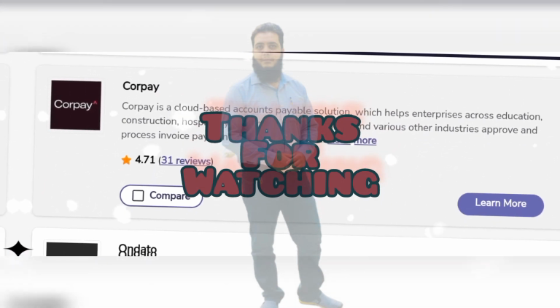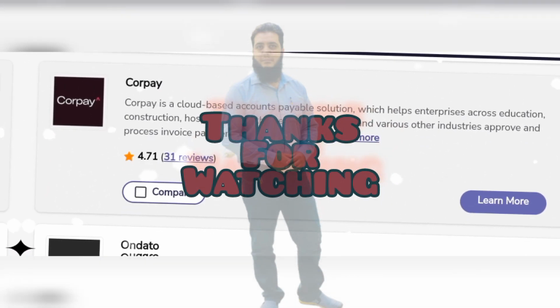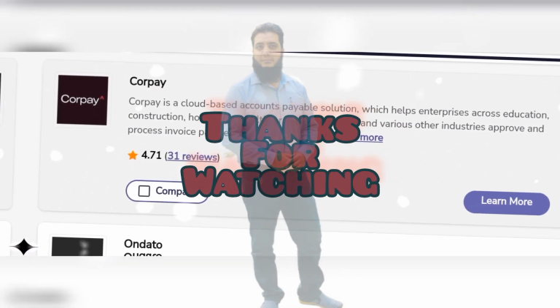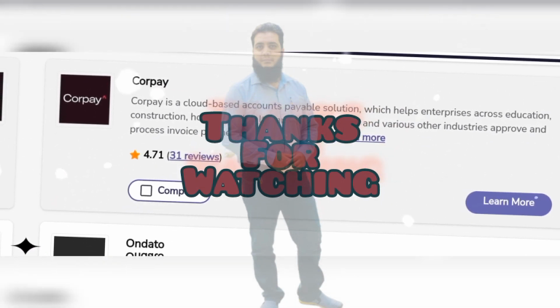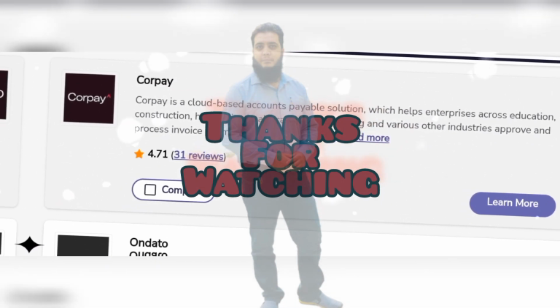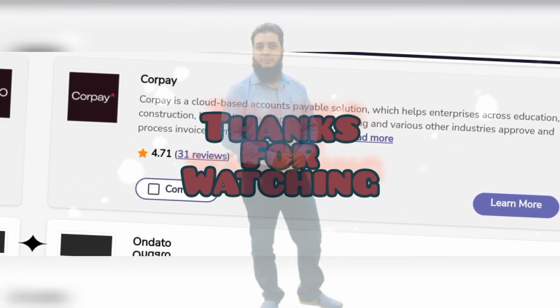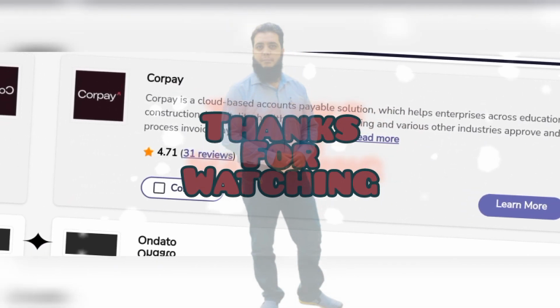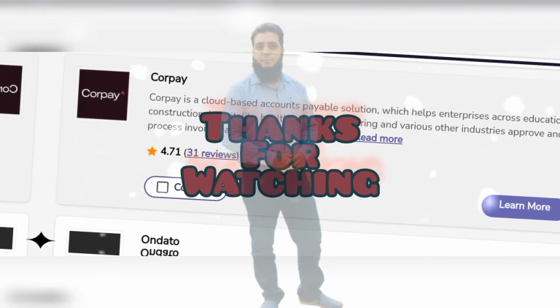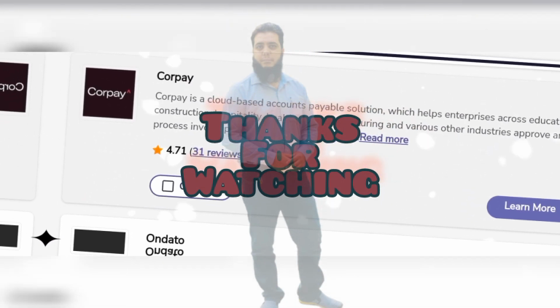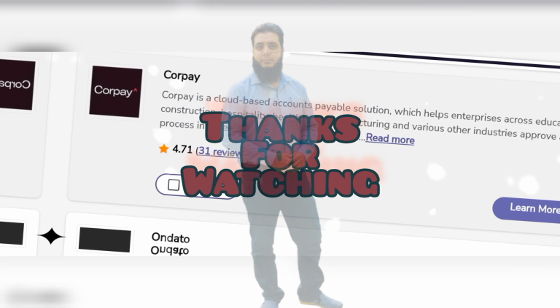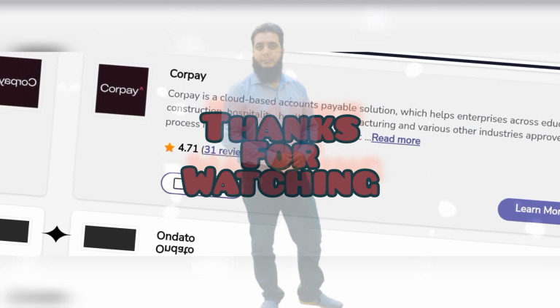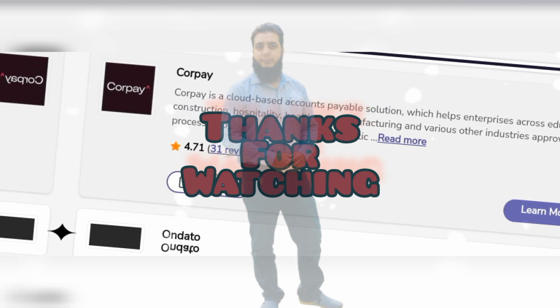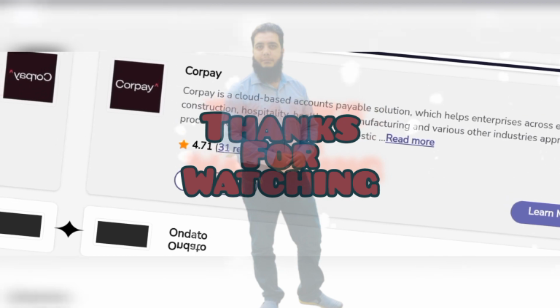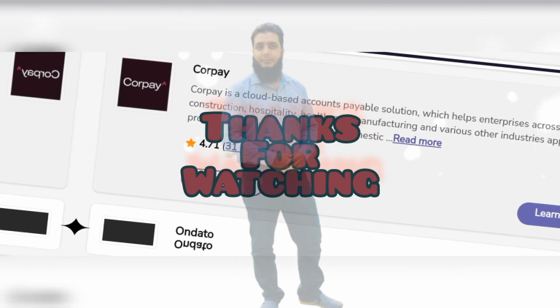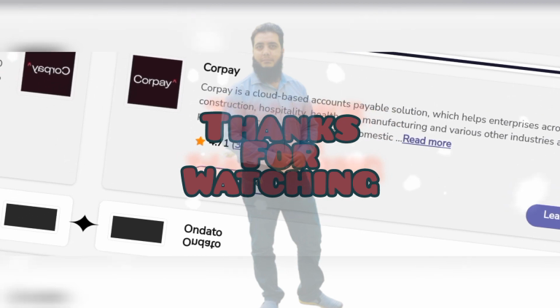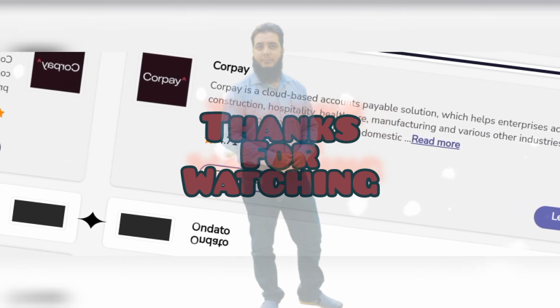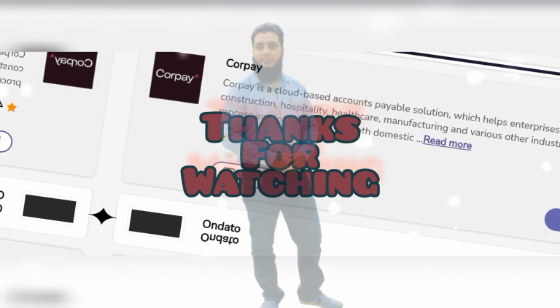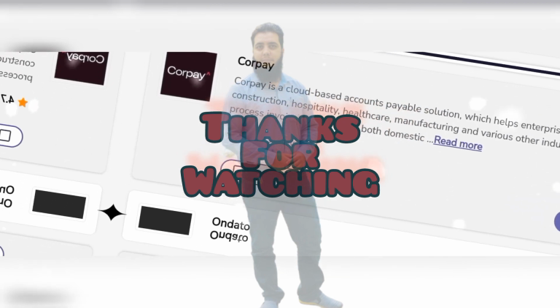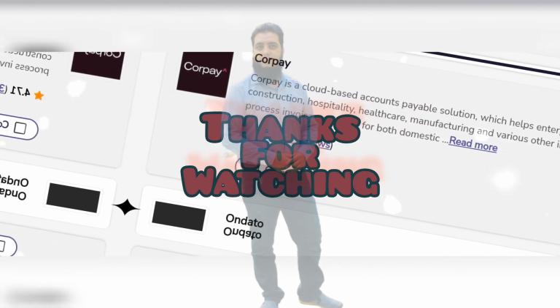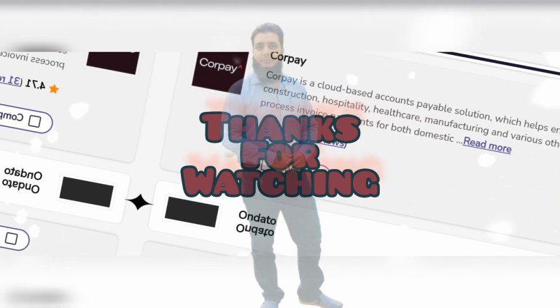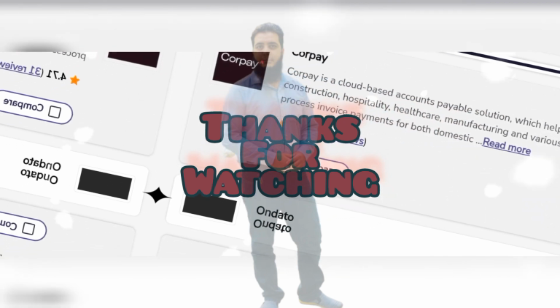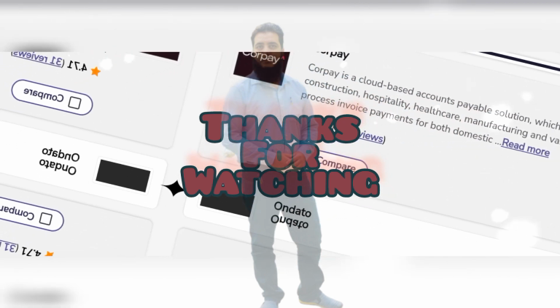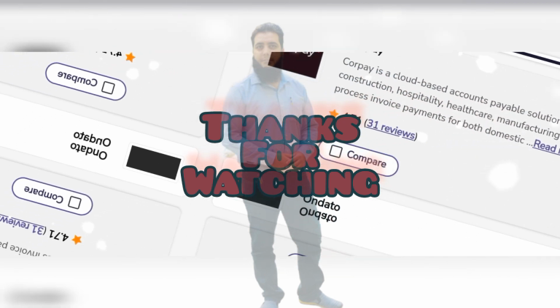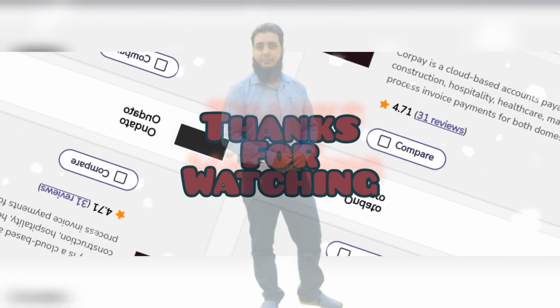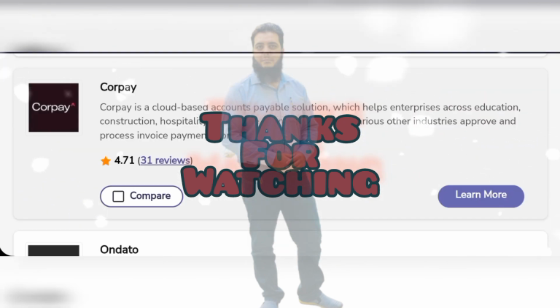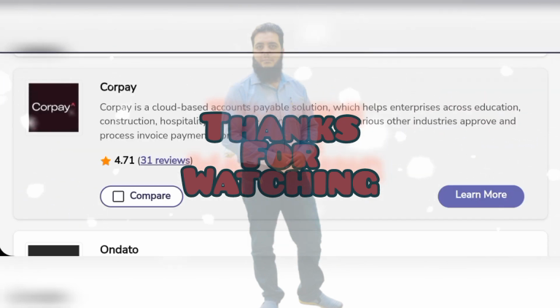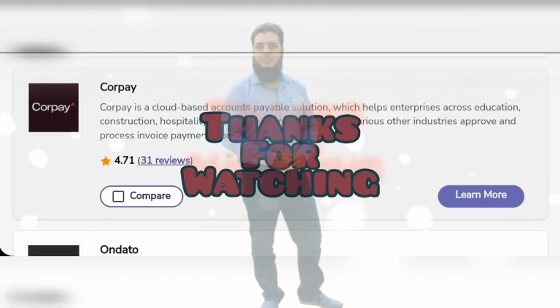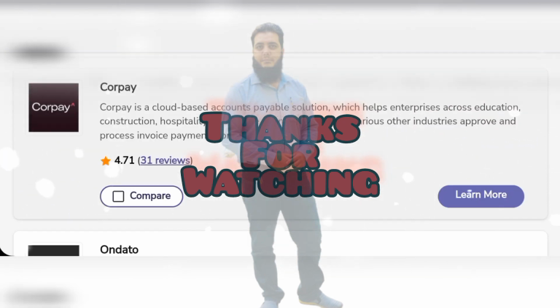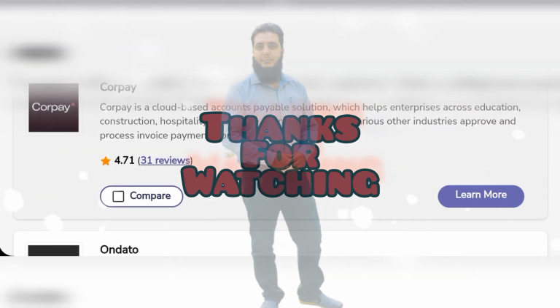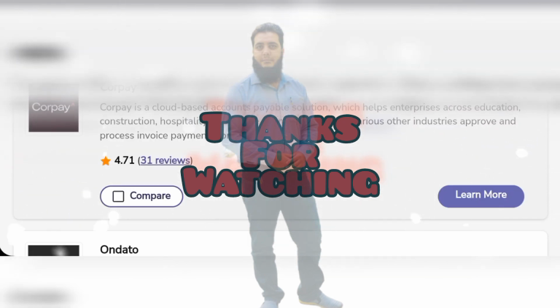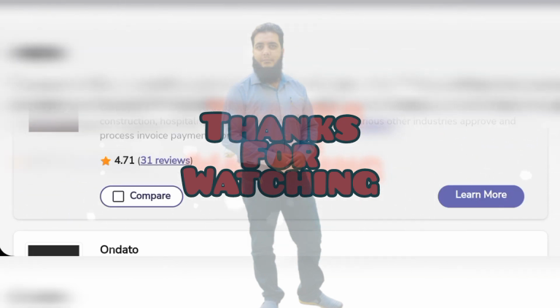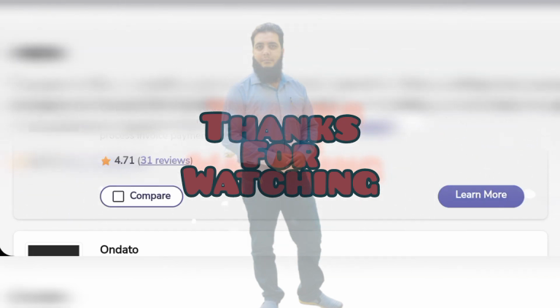I hope you like this video. Subscribe to my channel for more informative videos. Thank you.